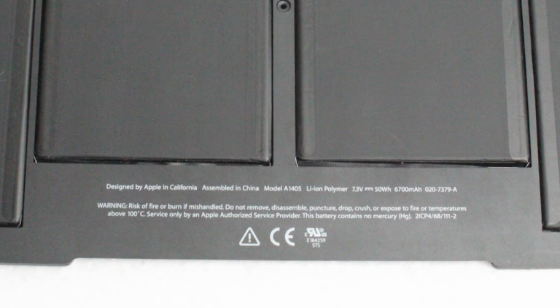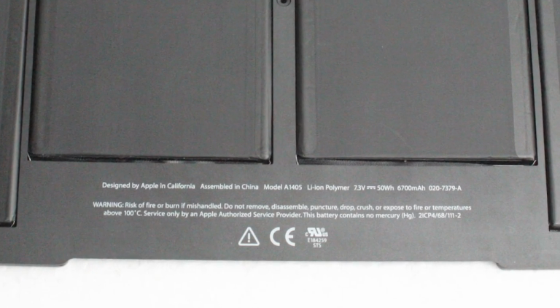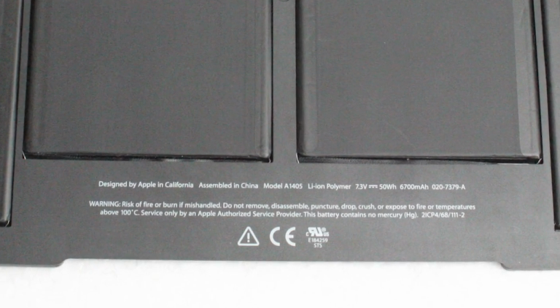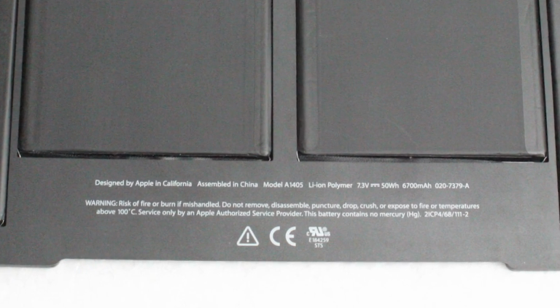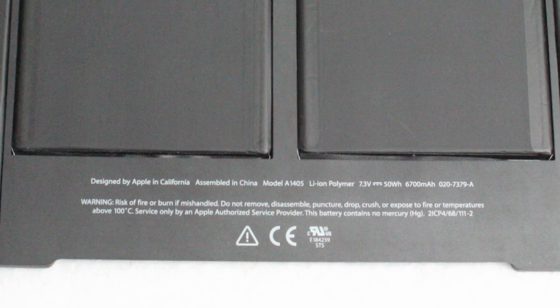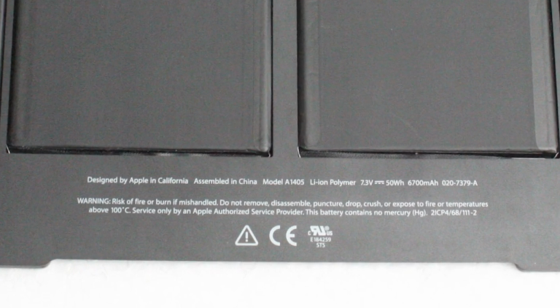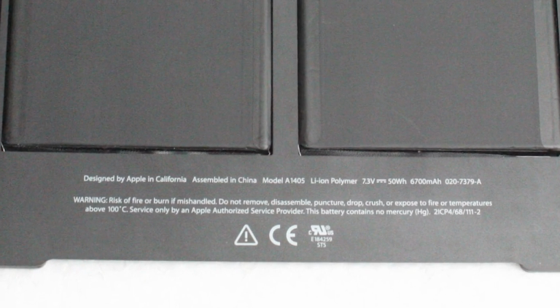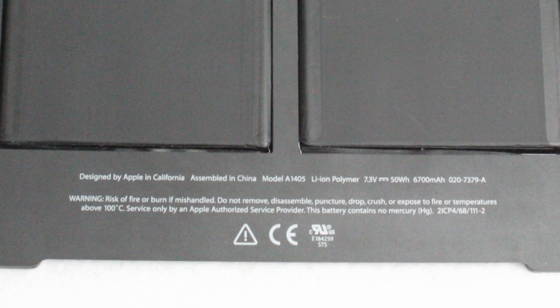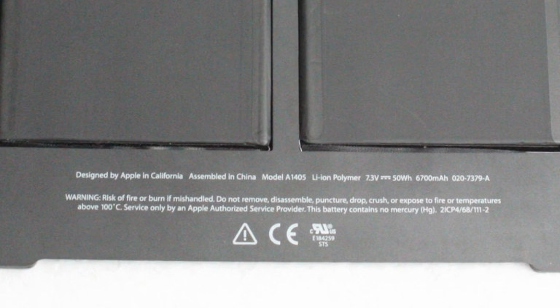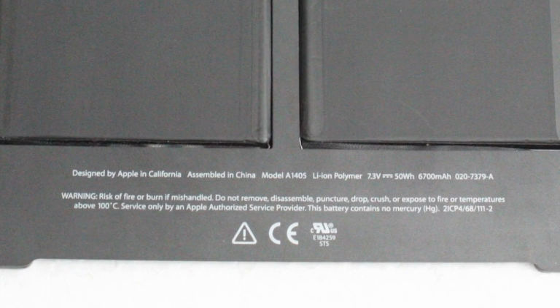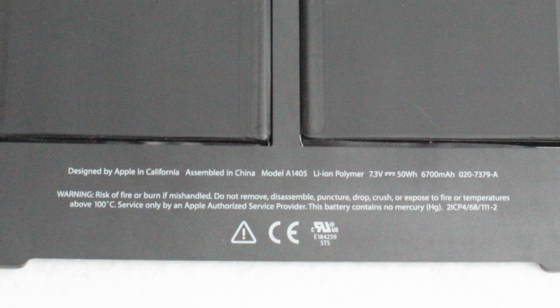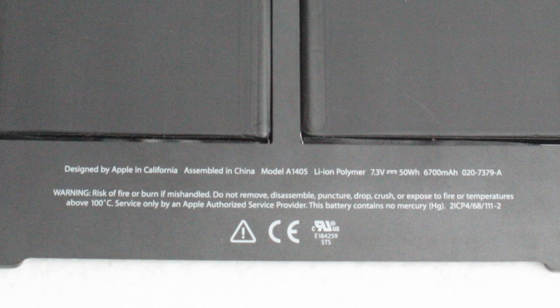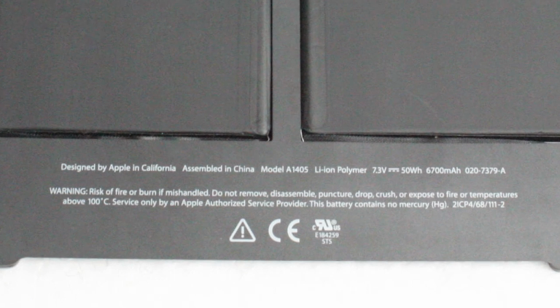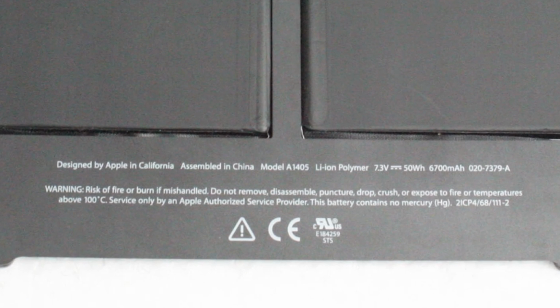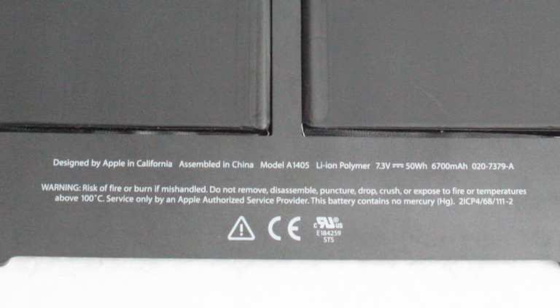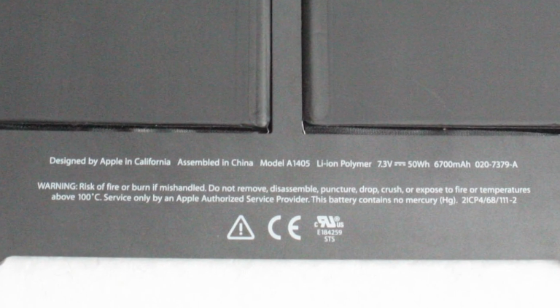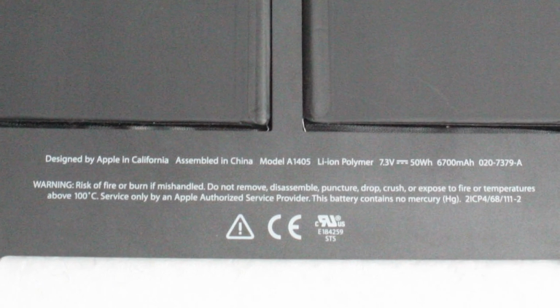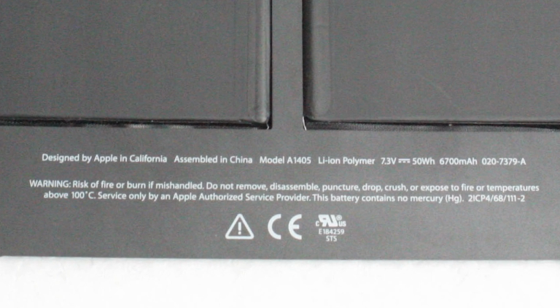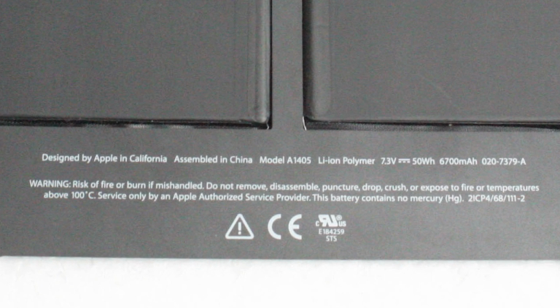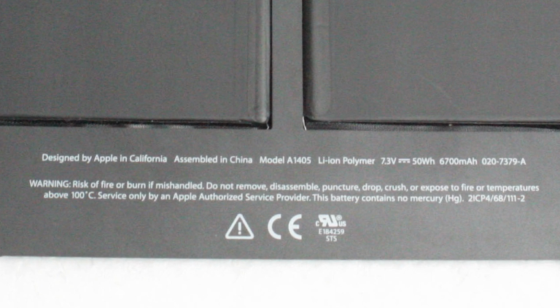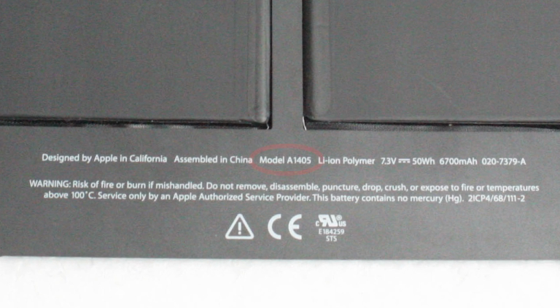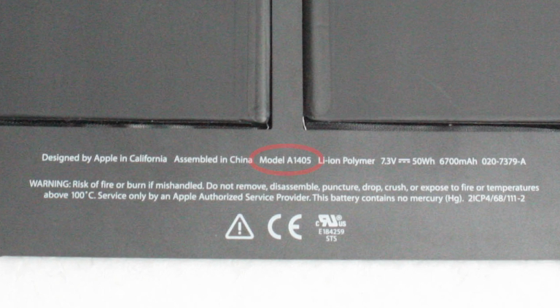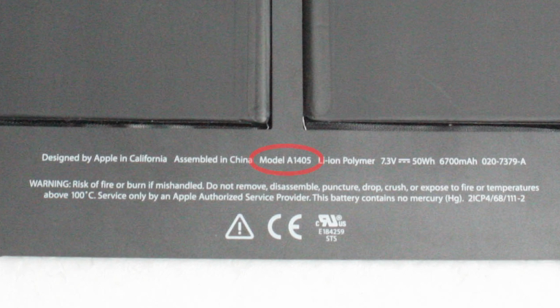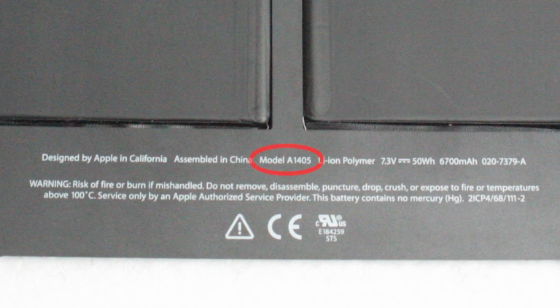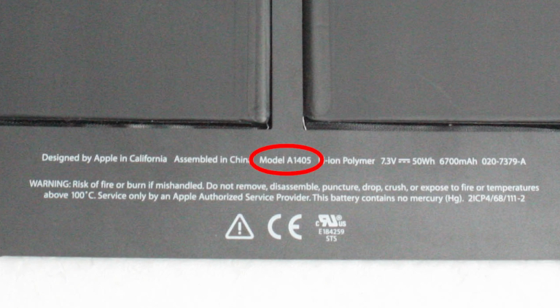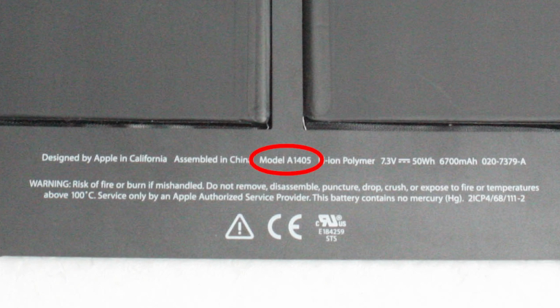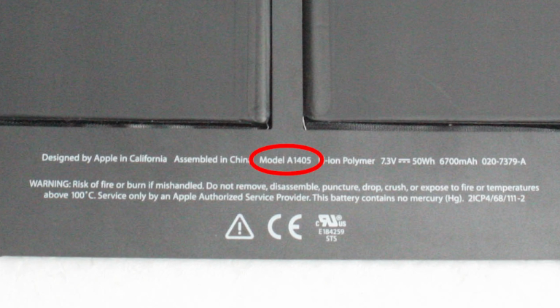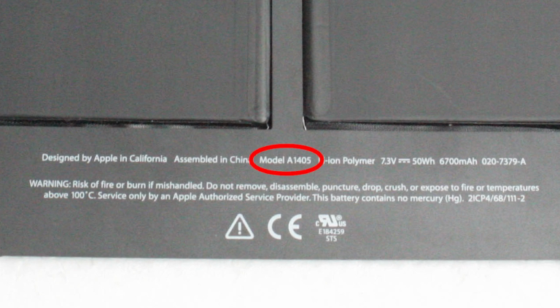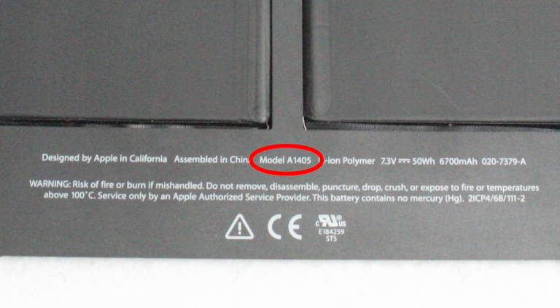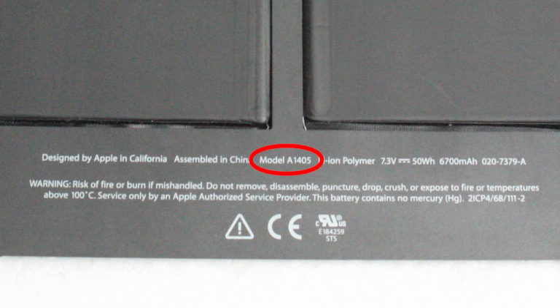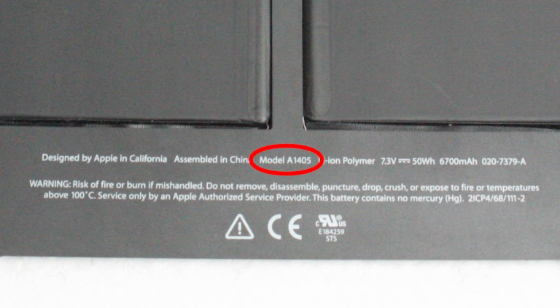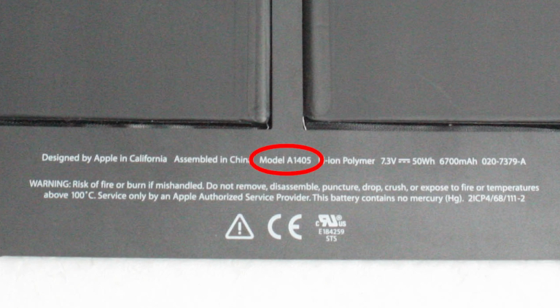Currently there are three possible options: A1377, A1405, and A1495.